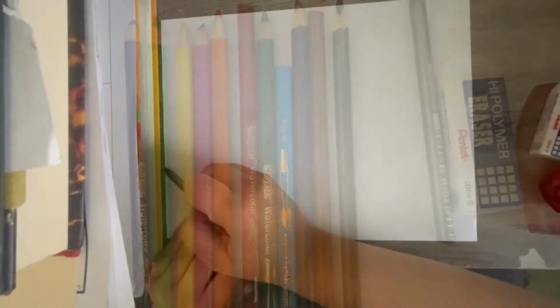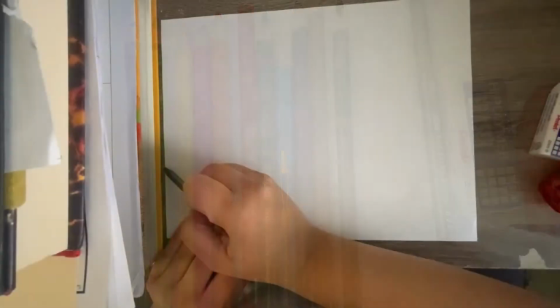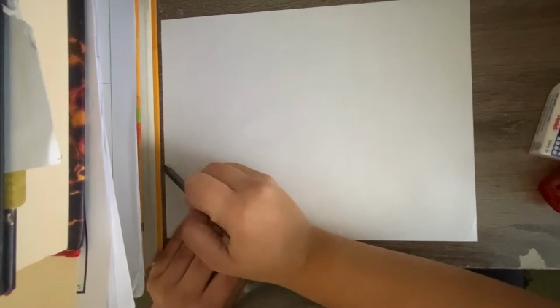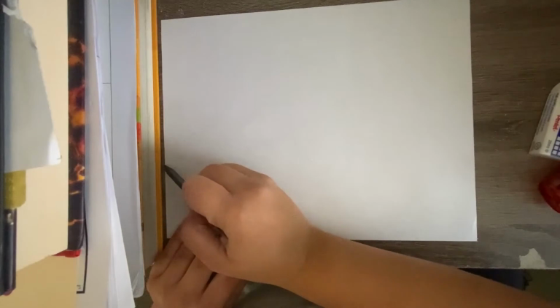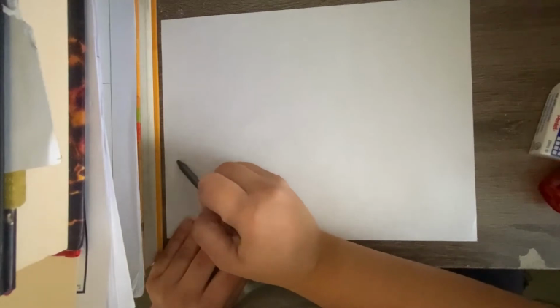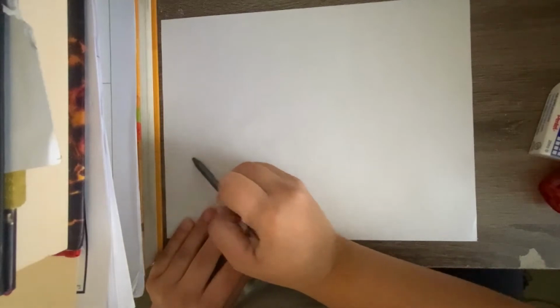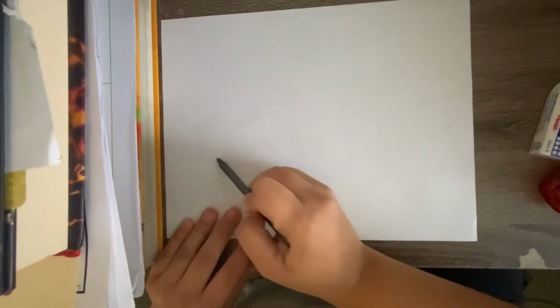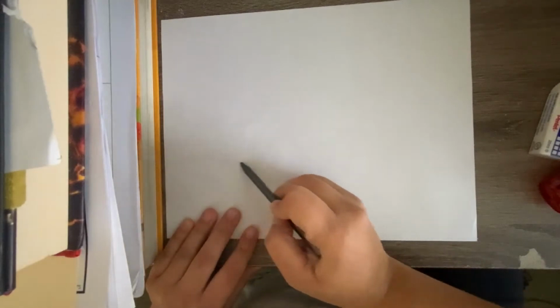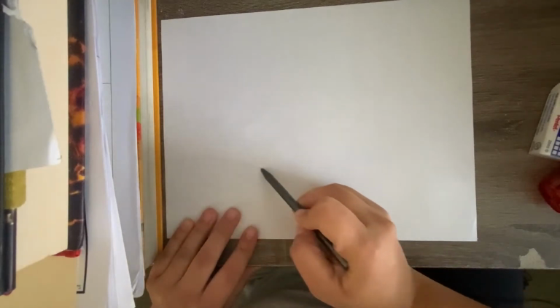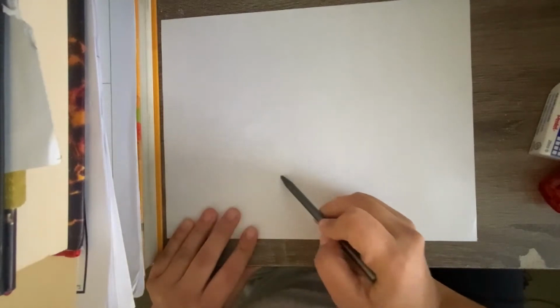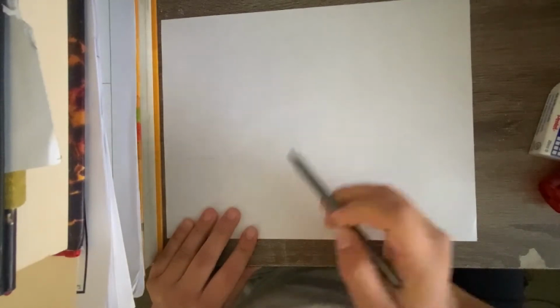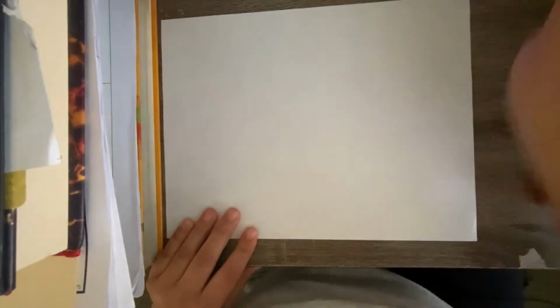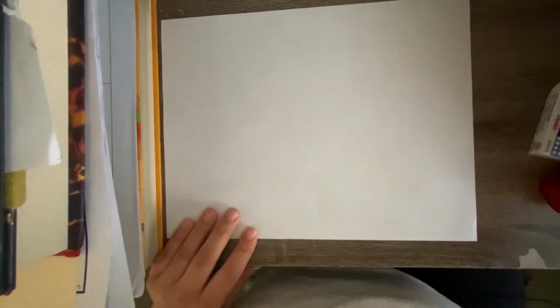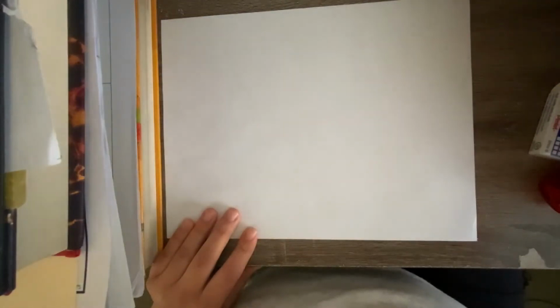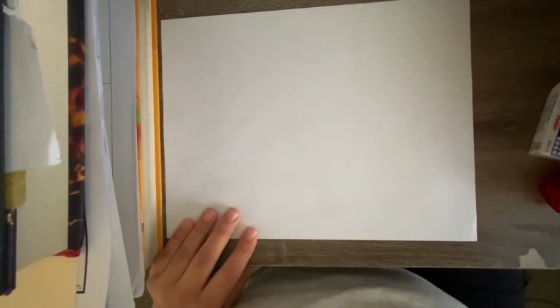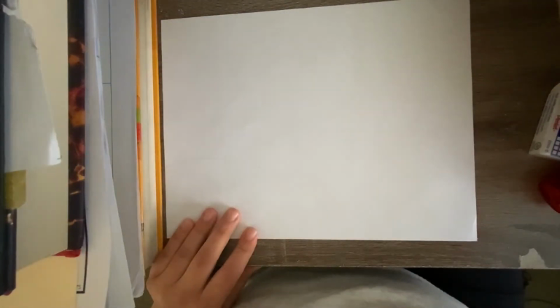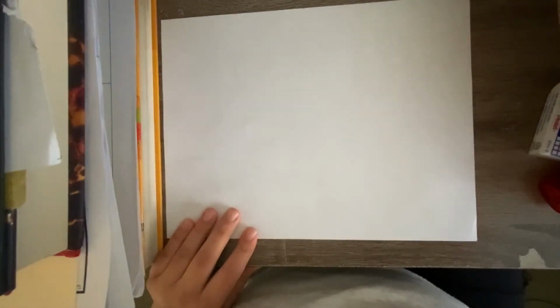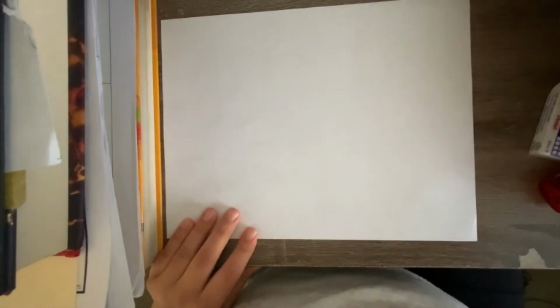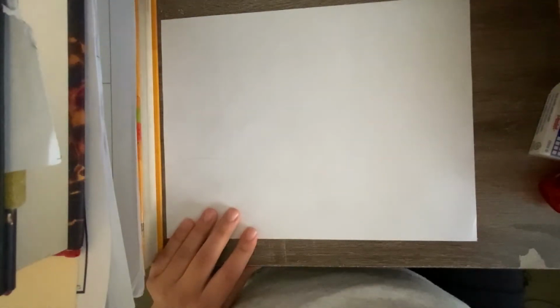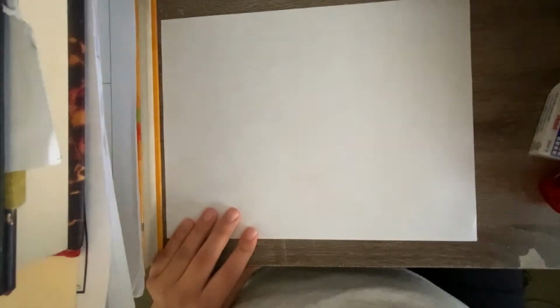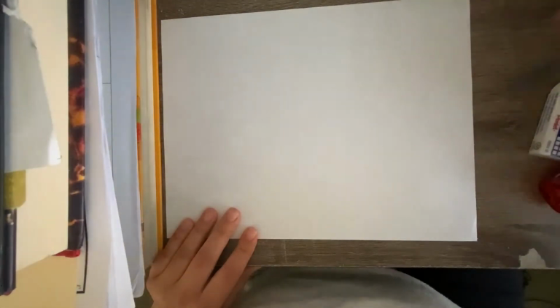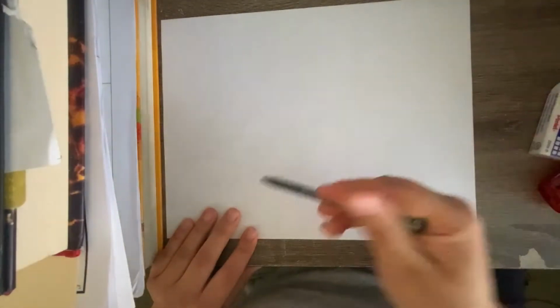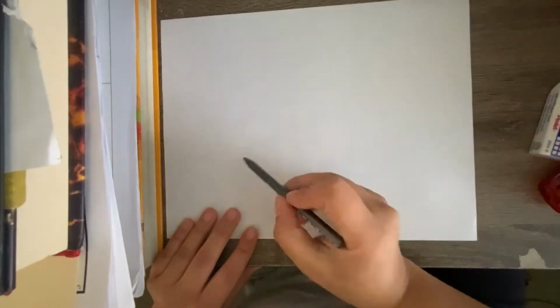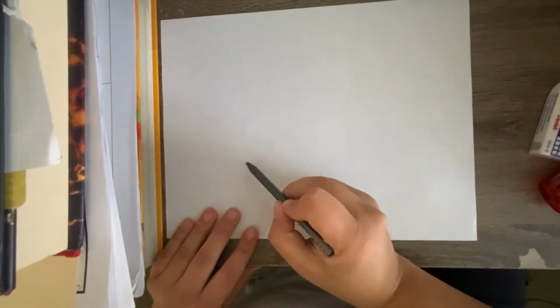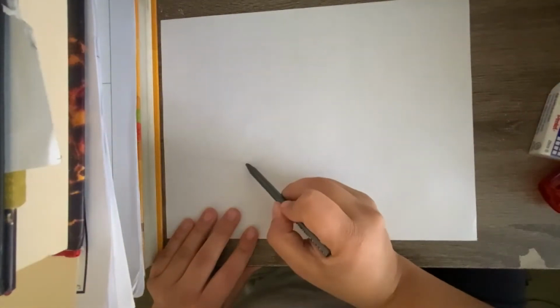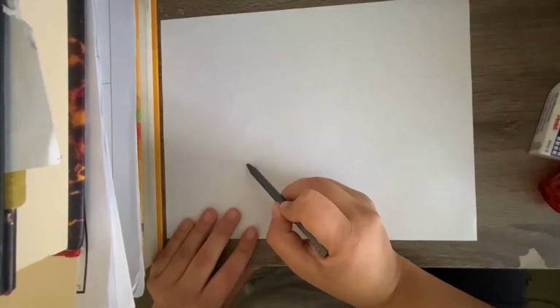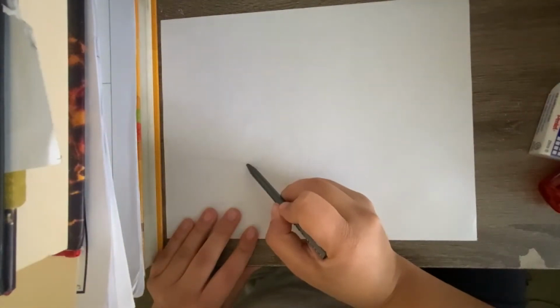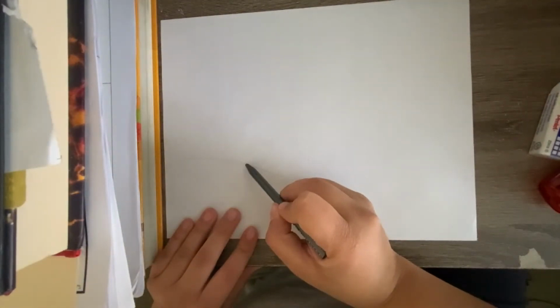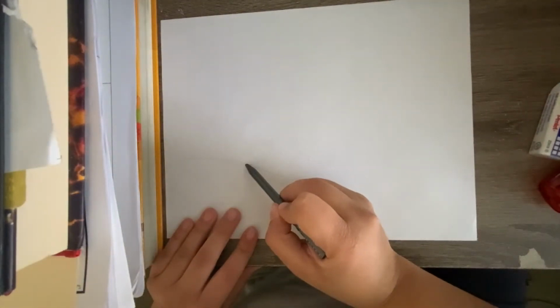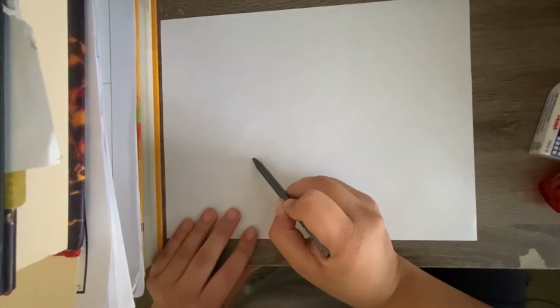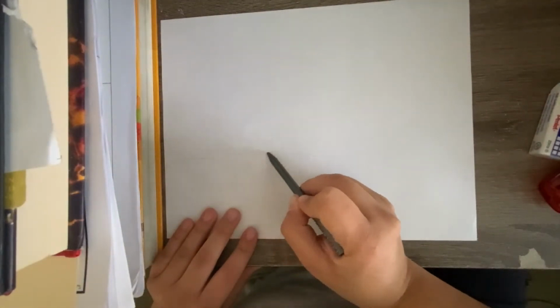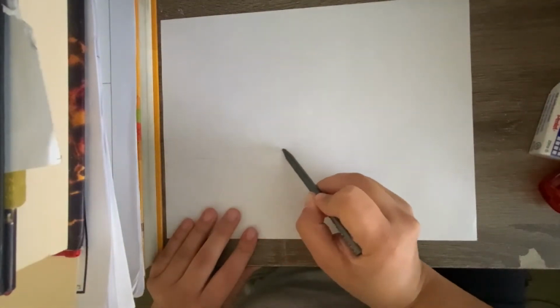Hello everyone, welcome back. Today we're going to be working on a Christmas drawing.